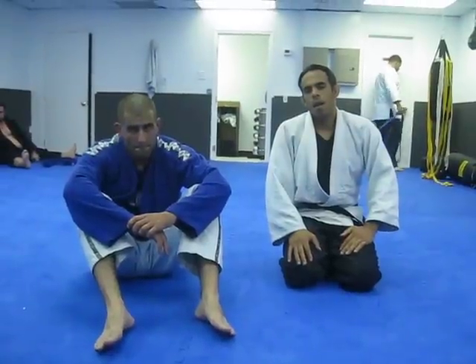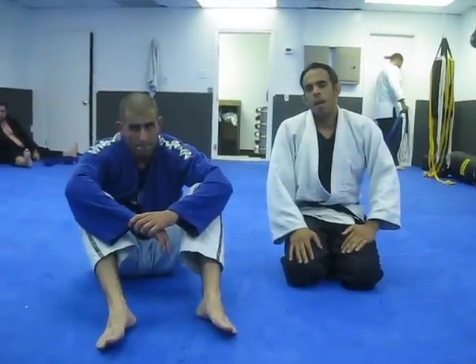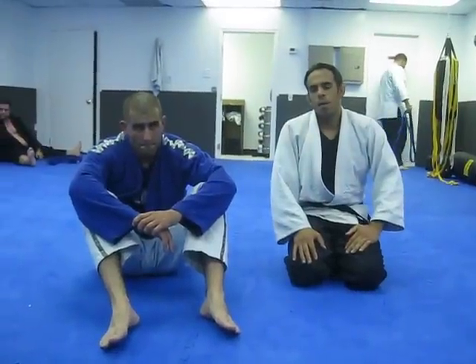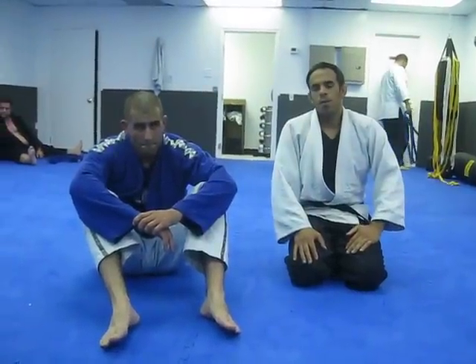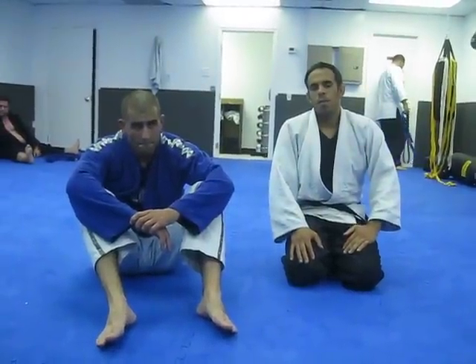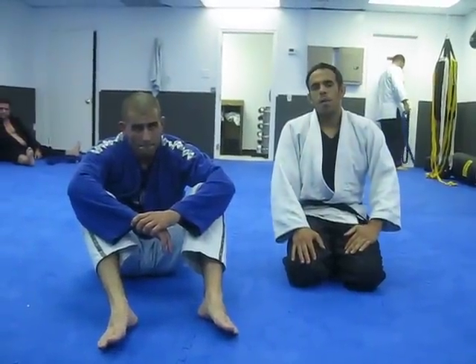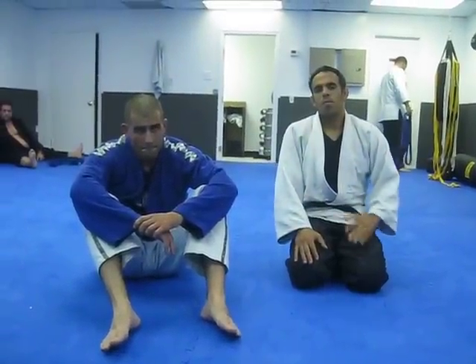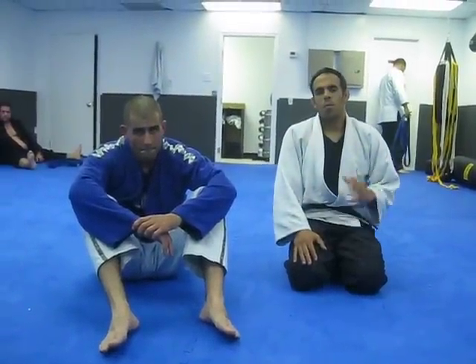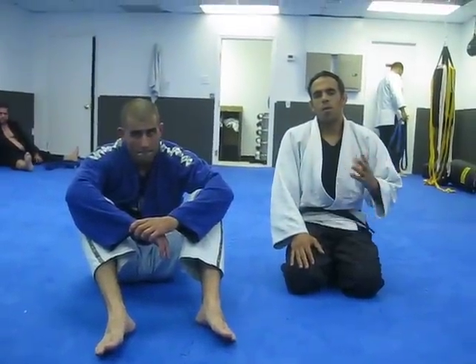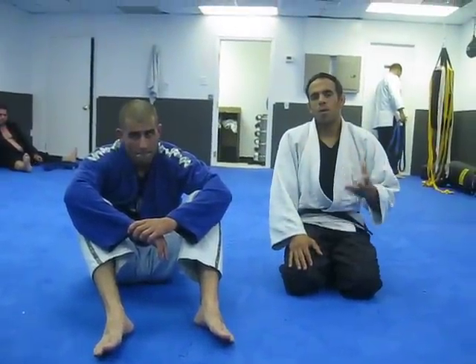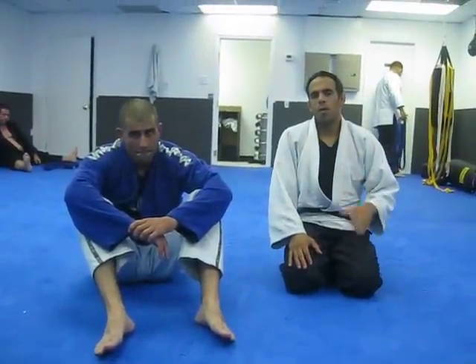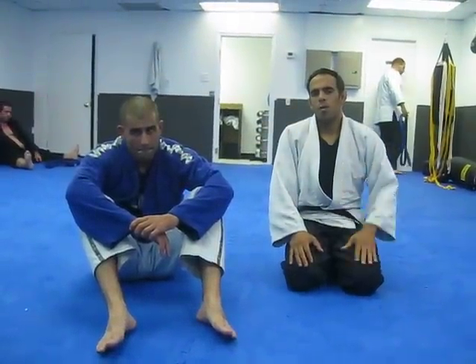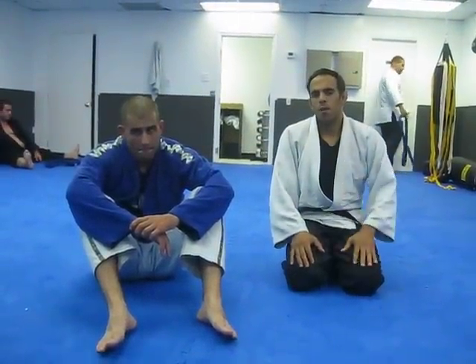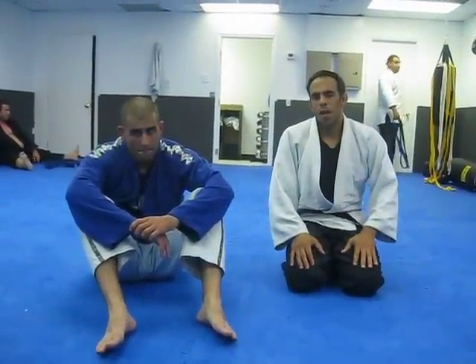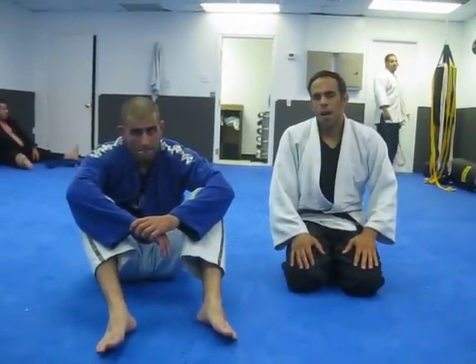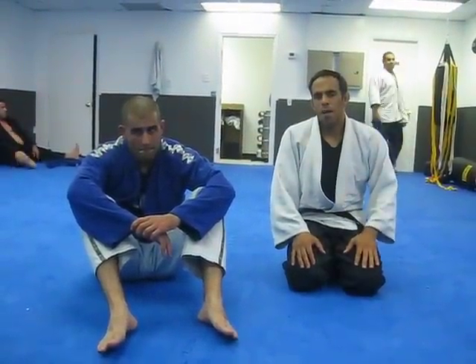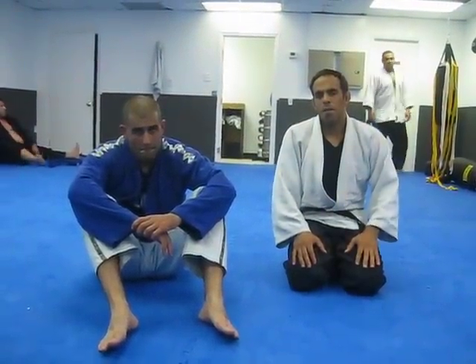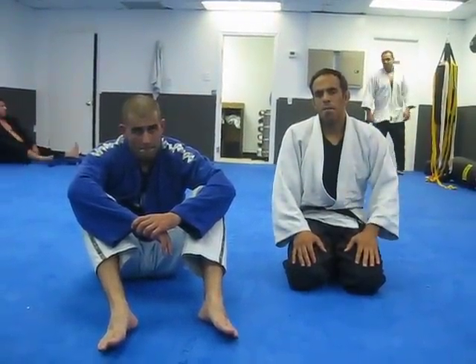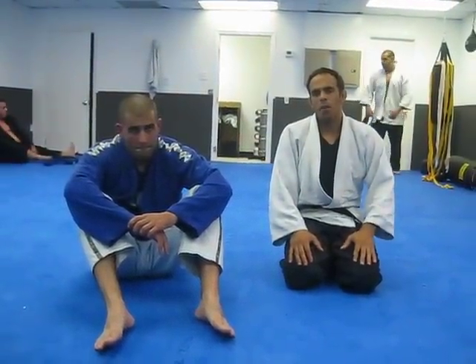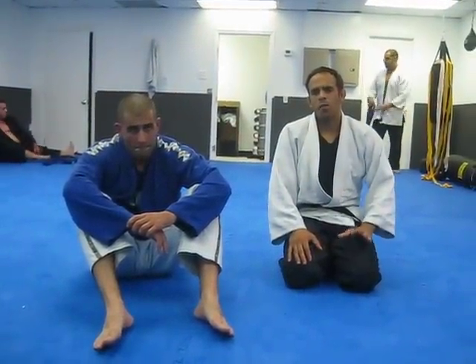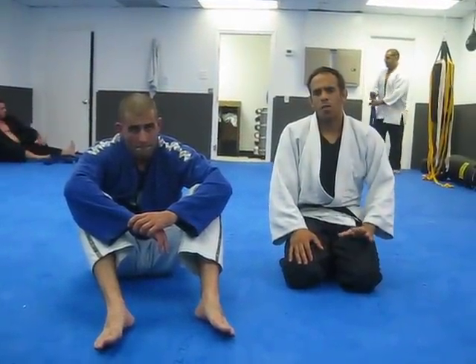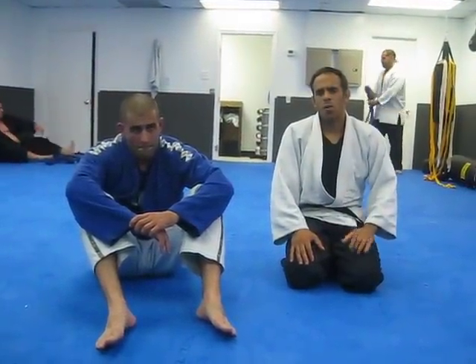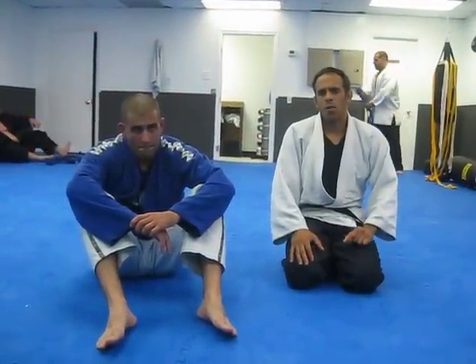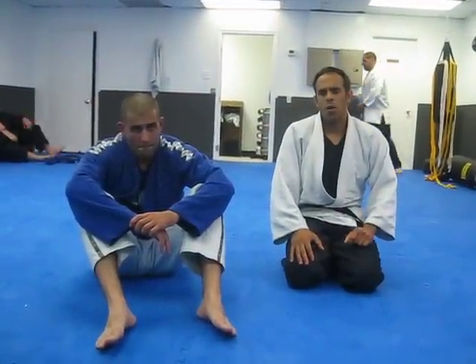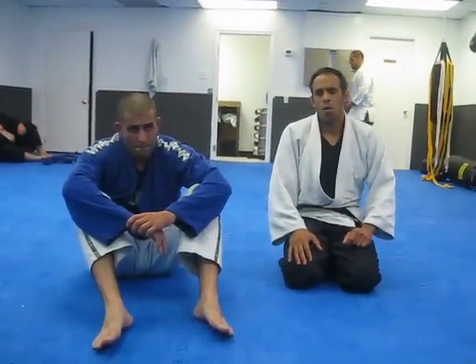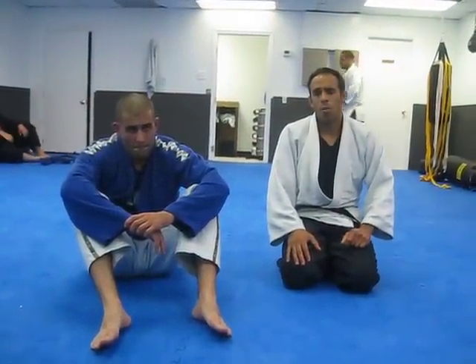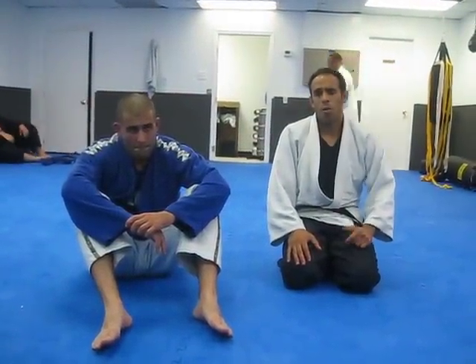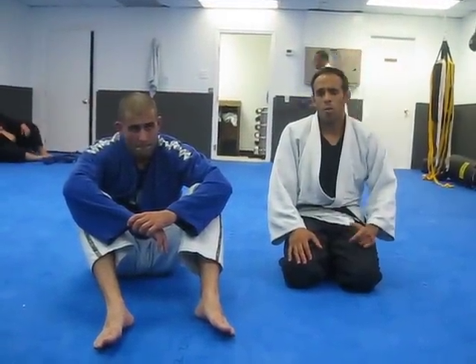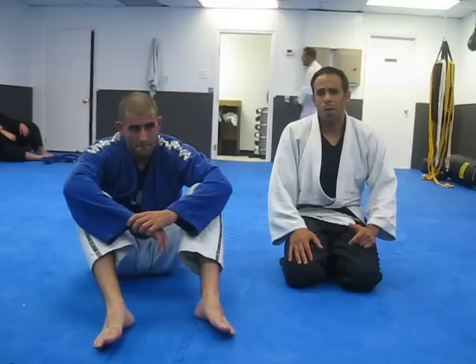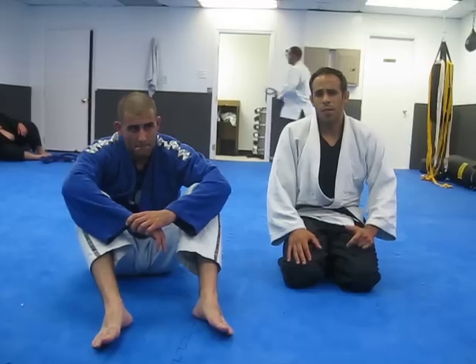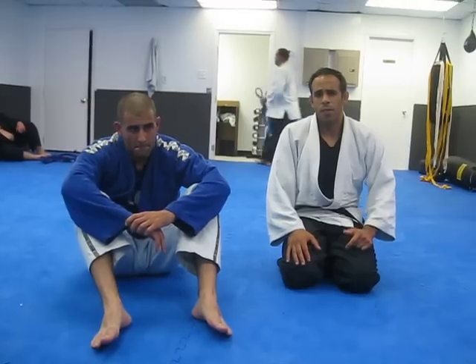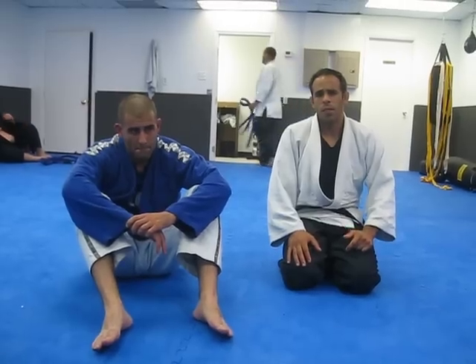Hey, what's up? I'm Kim from Ola. We're going to go over a mount, choke, armbar, omoplata series.